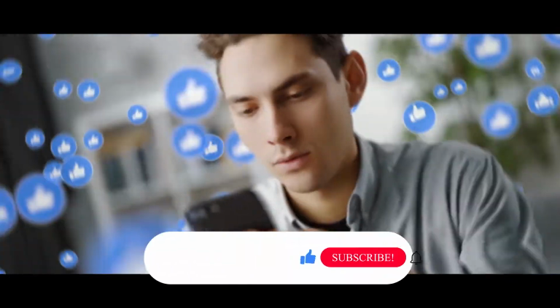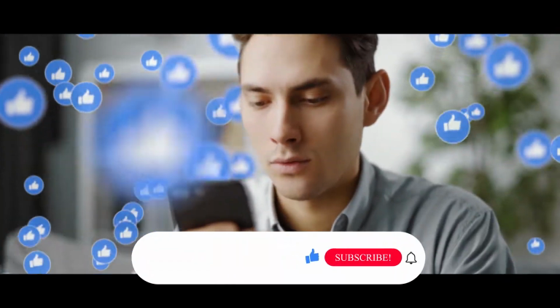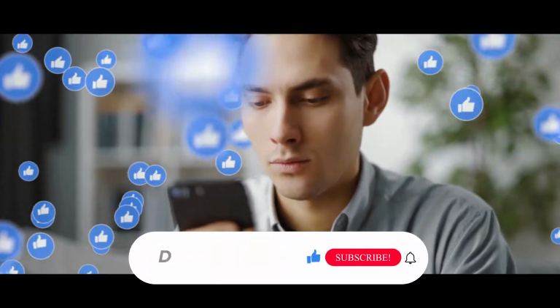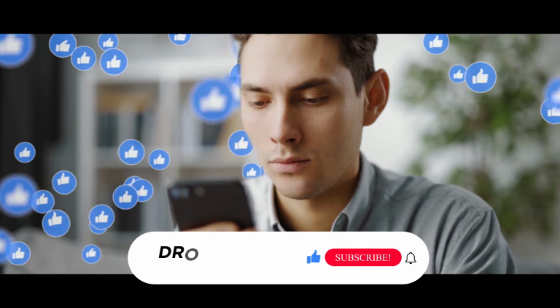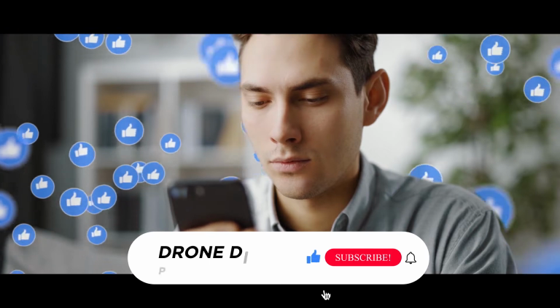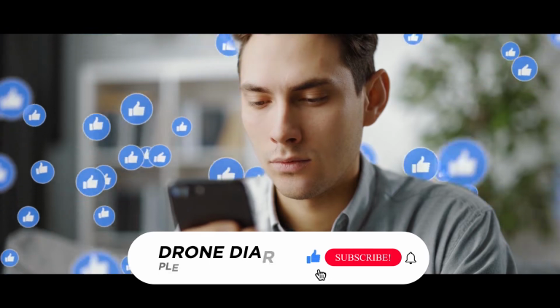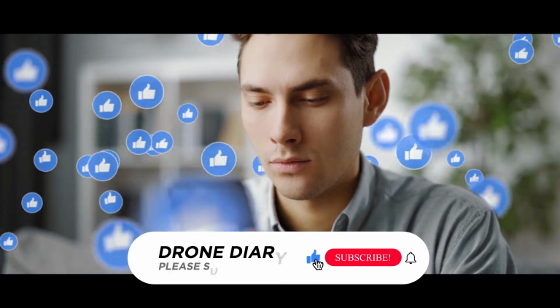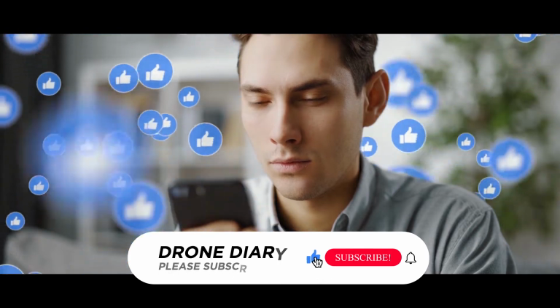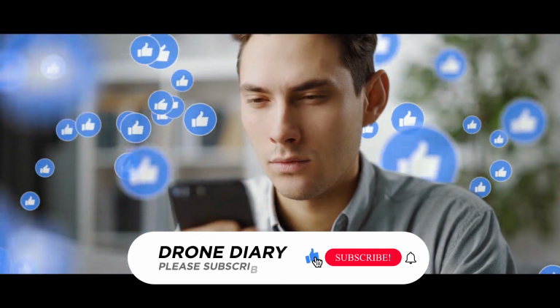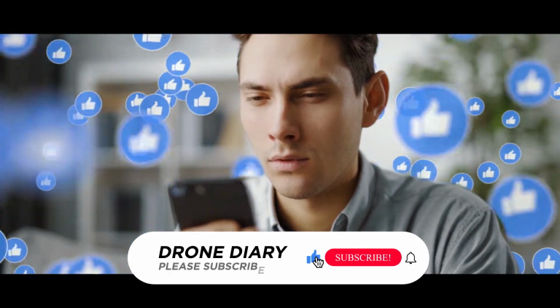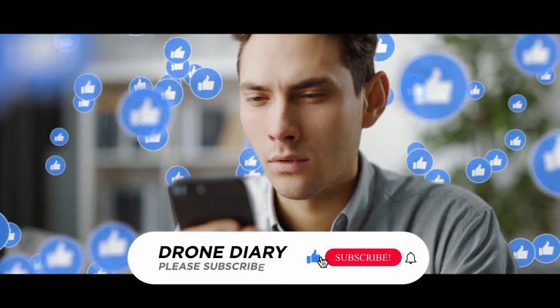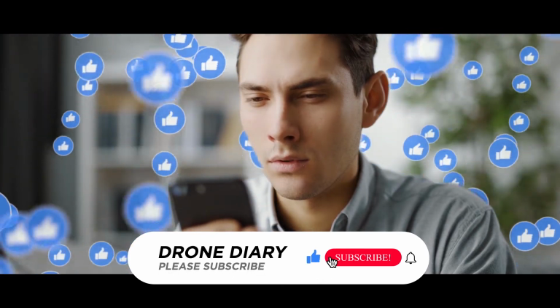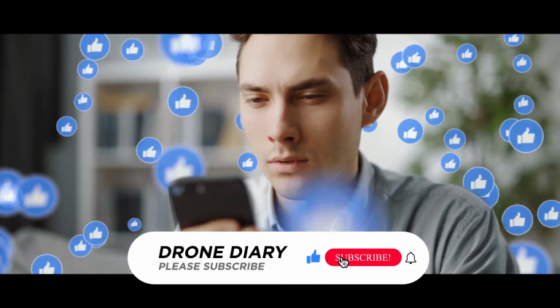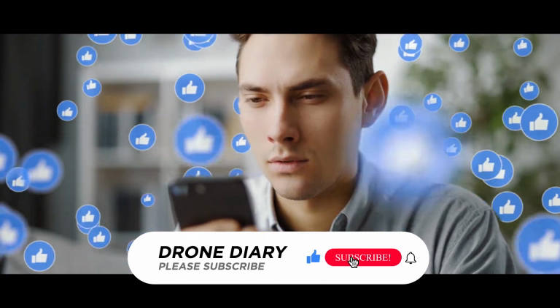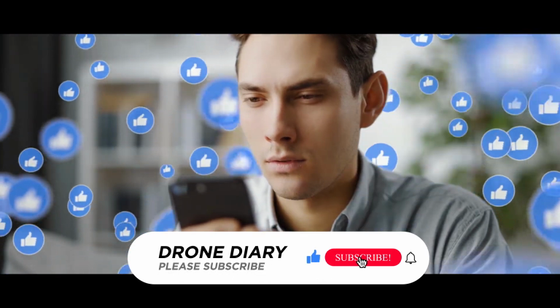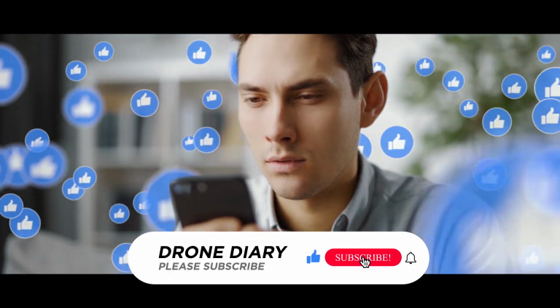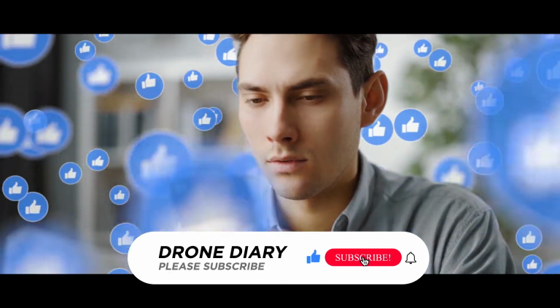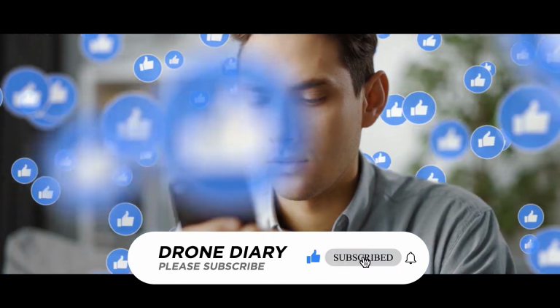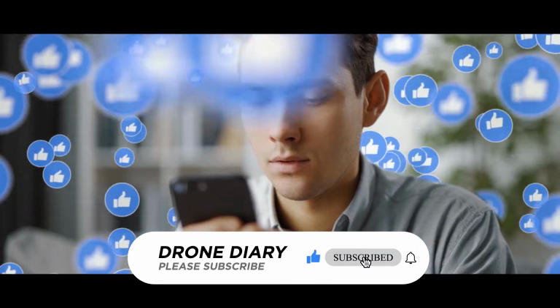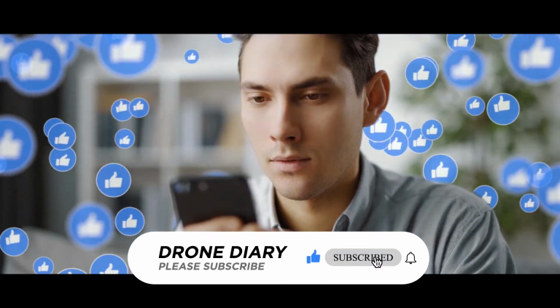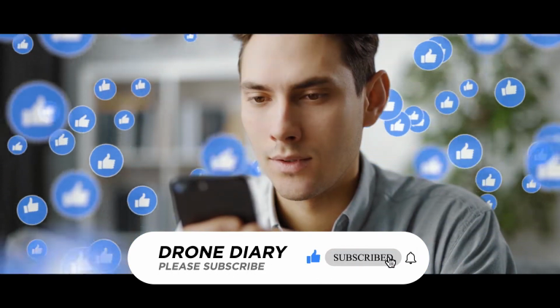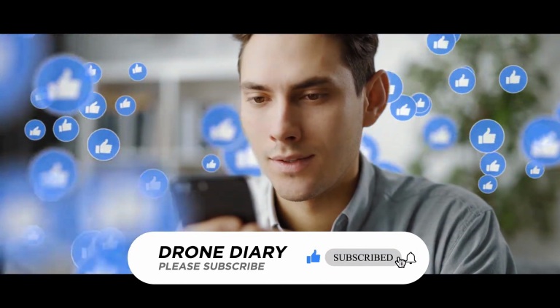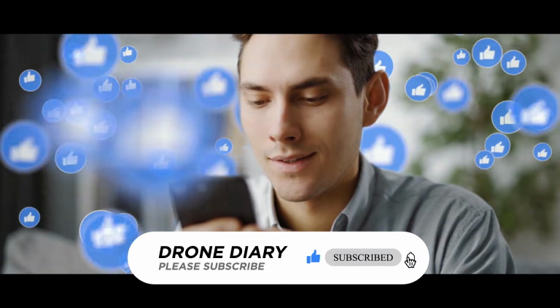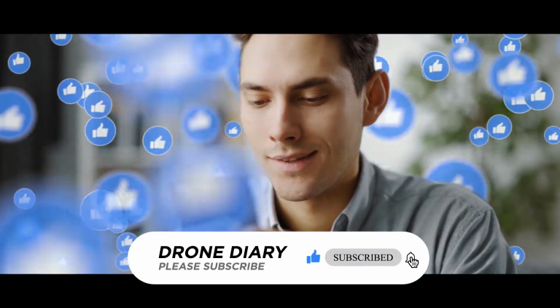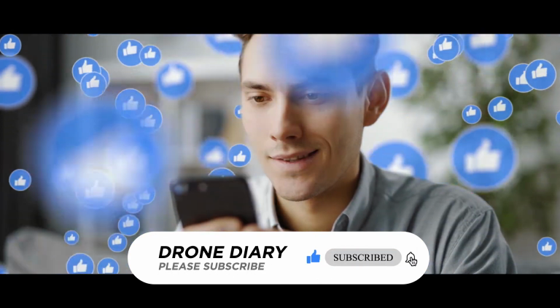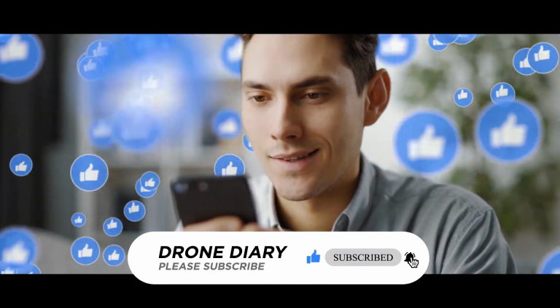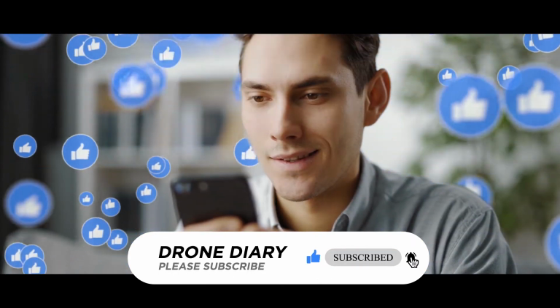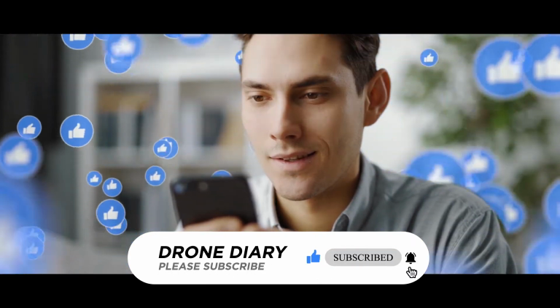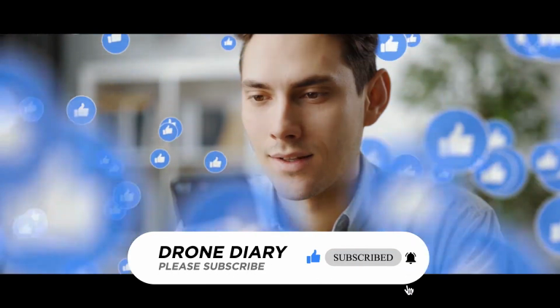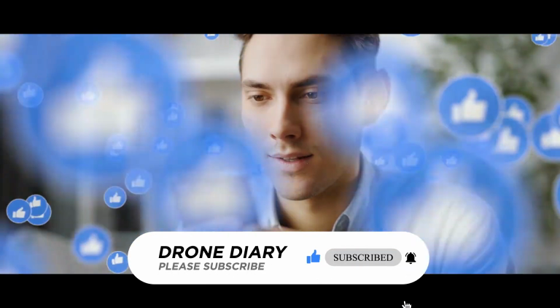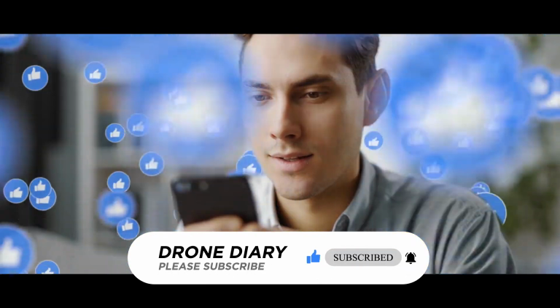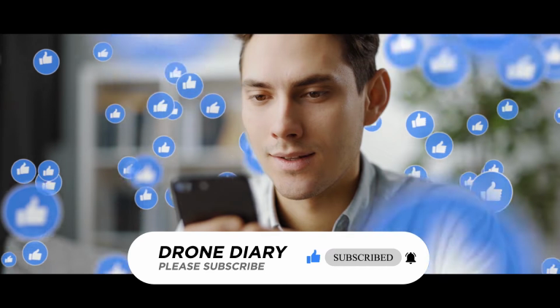Before we start, please make sure to click the like and subscribe button and press the bell icon for regular updates.